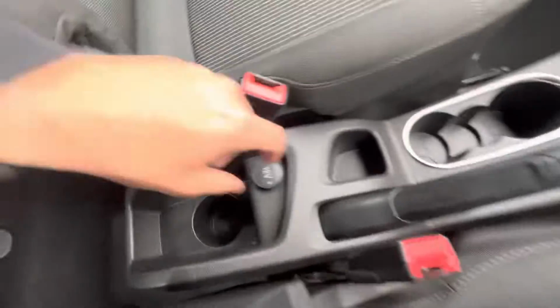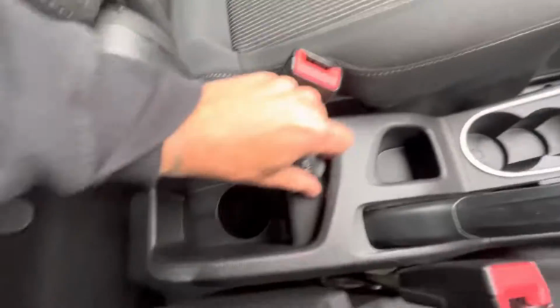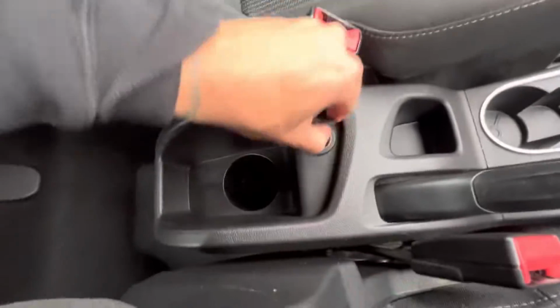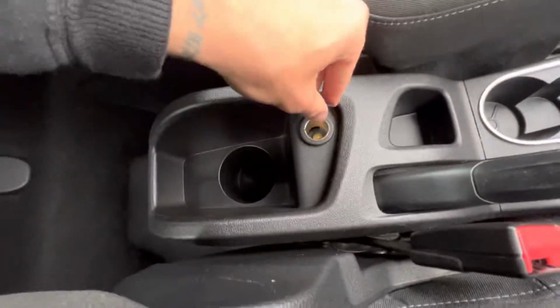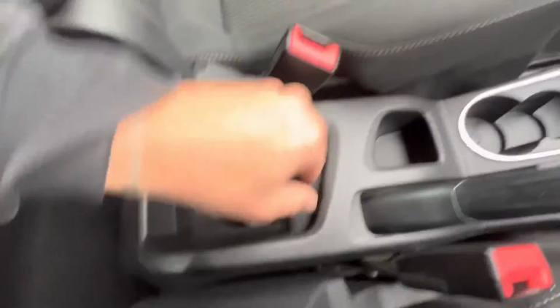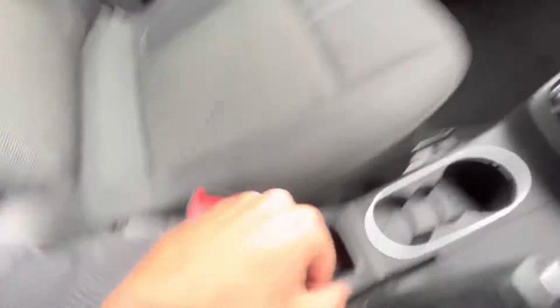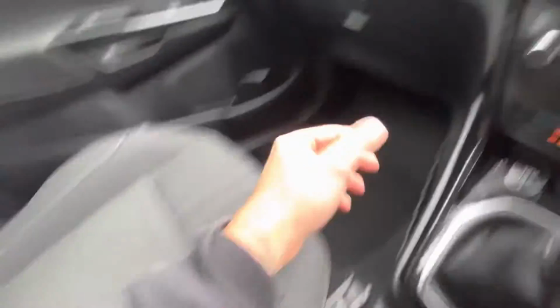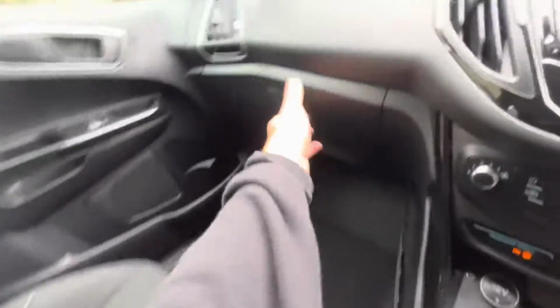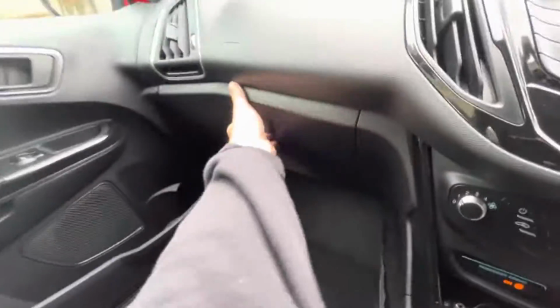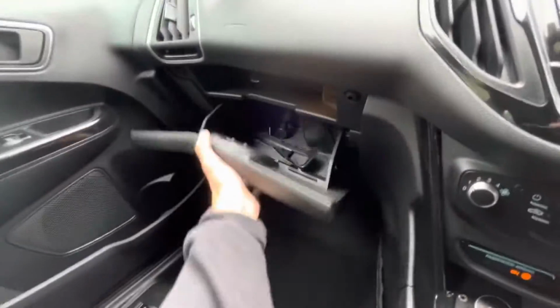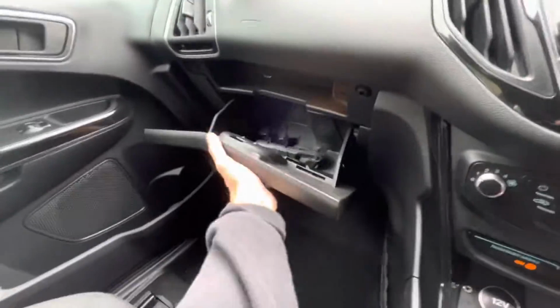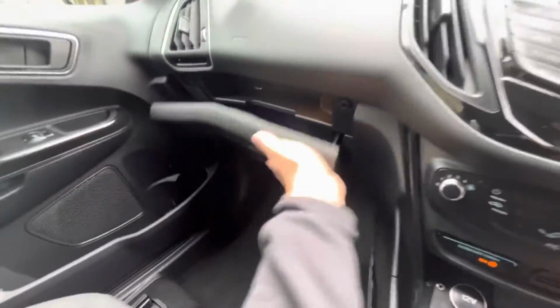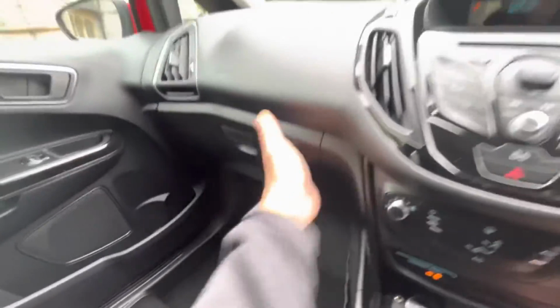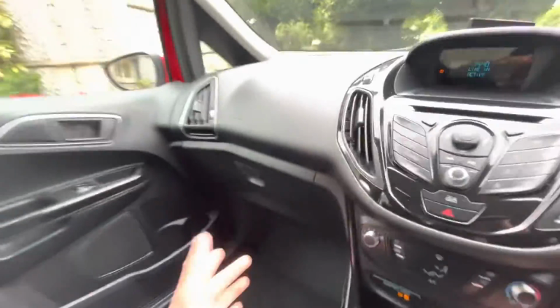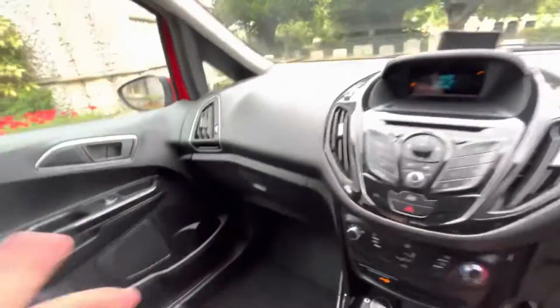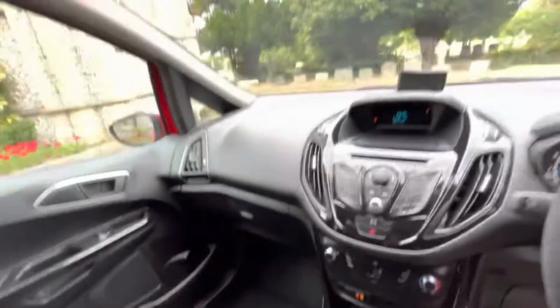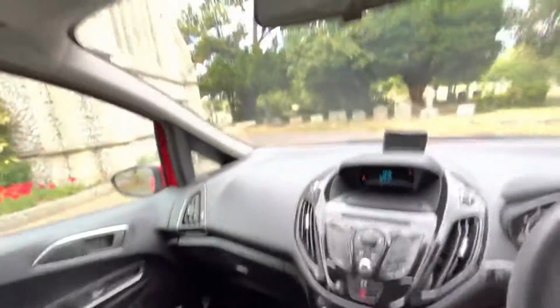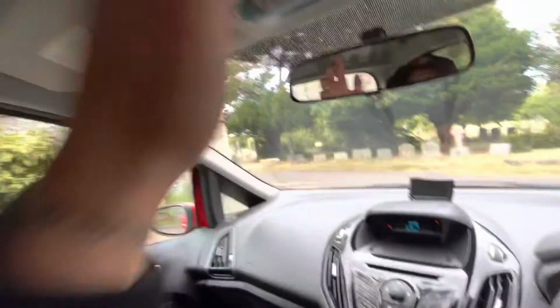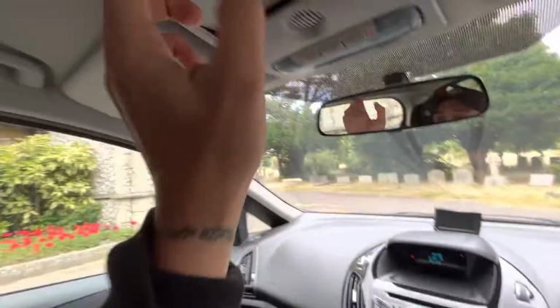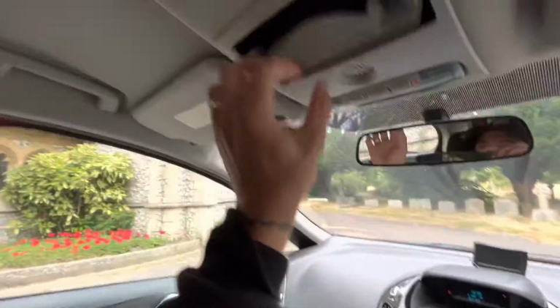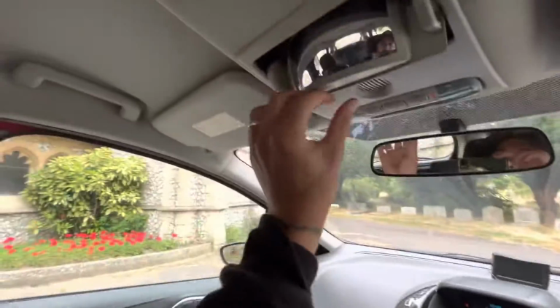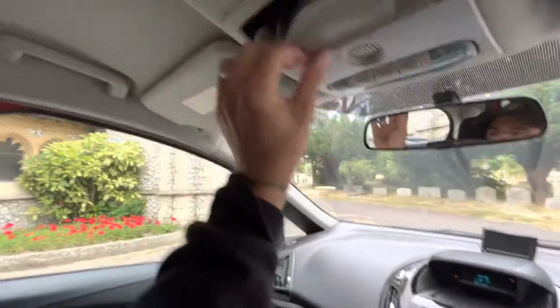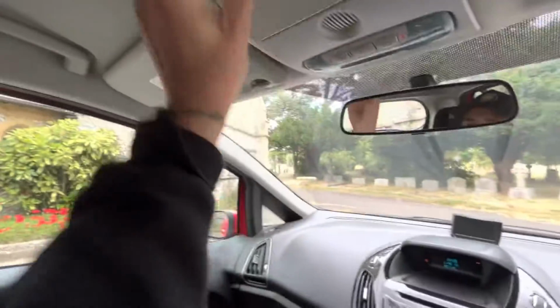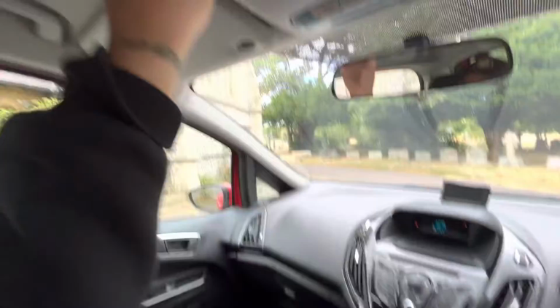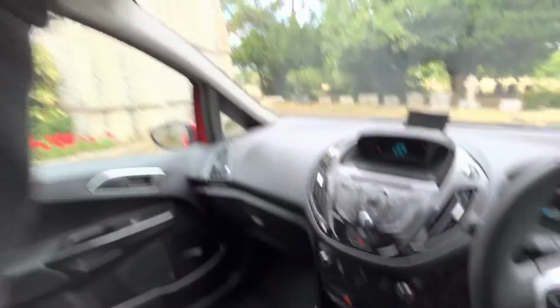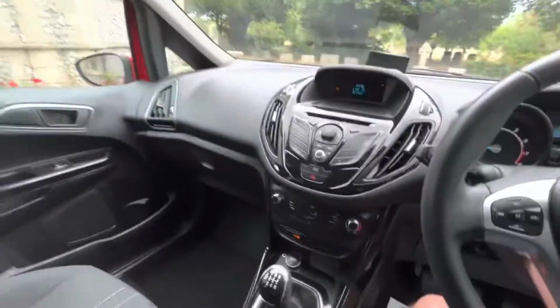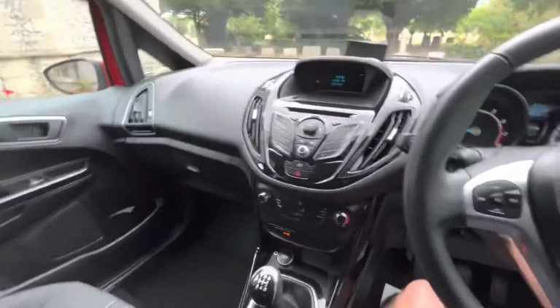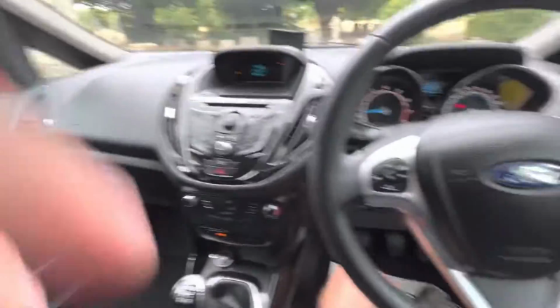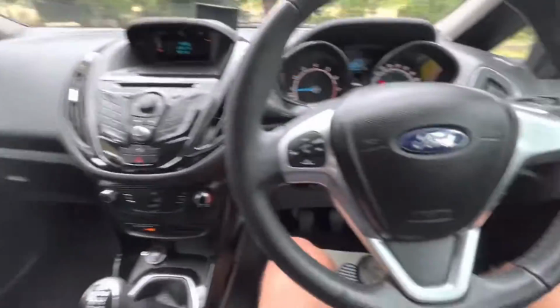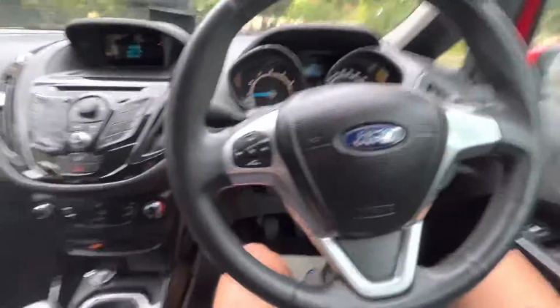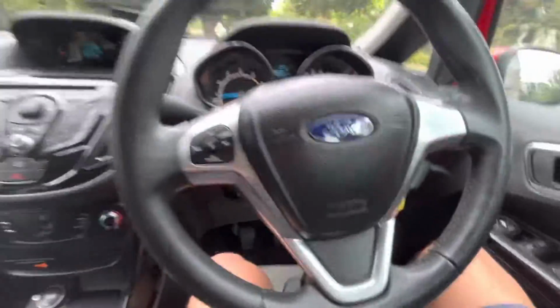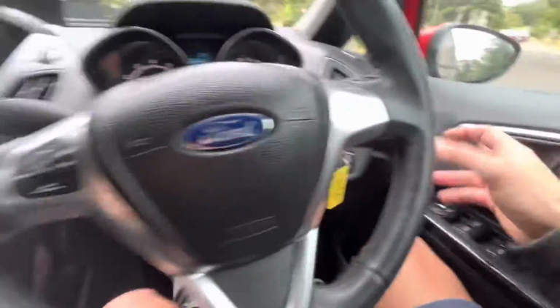It is a five-speed manual with a manual handbrake. There's another 12-volt port, a glove box with bits and bobs, and a sunglasses case as well.